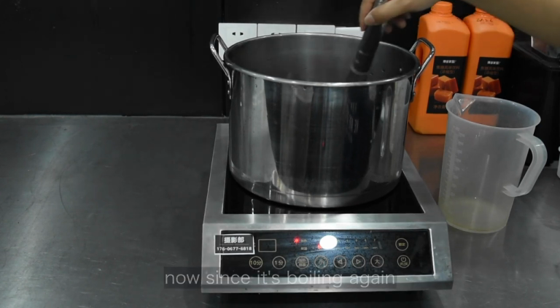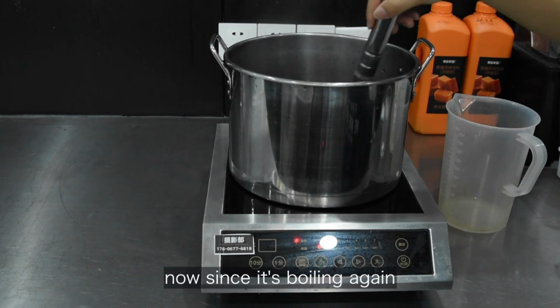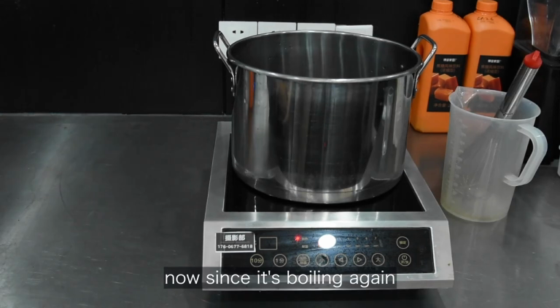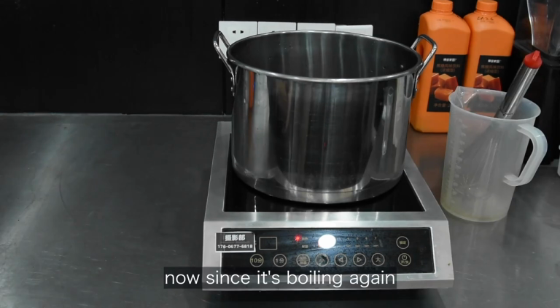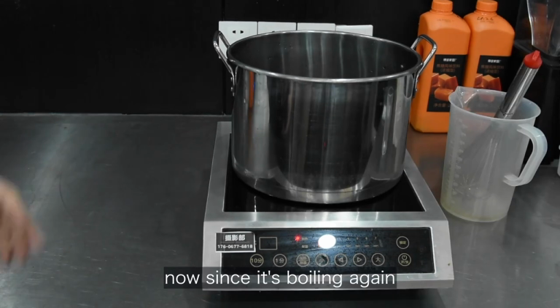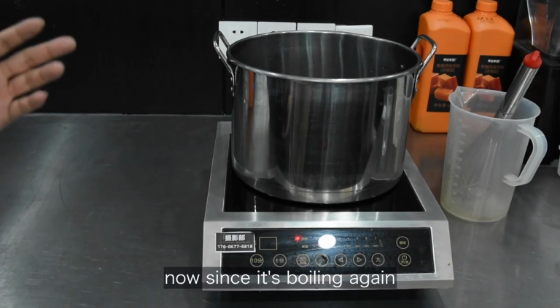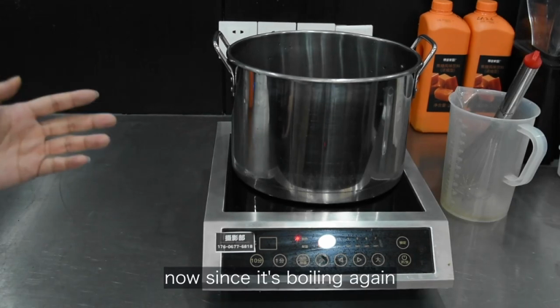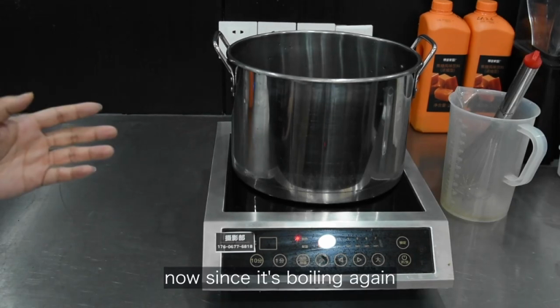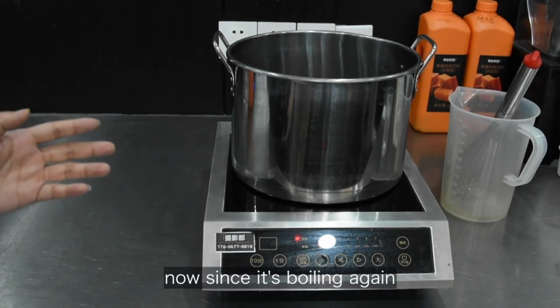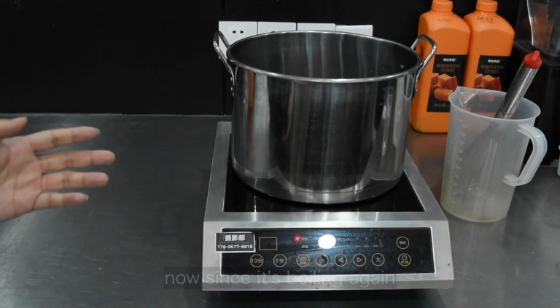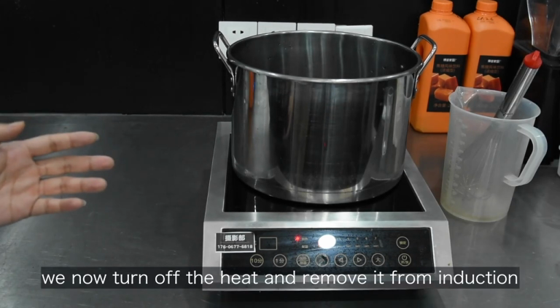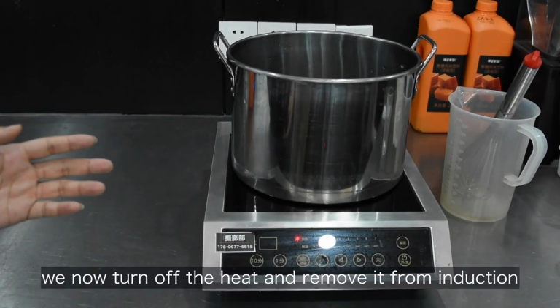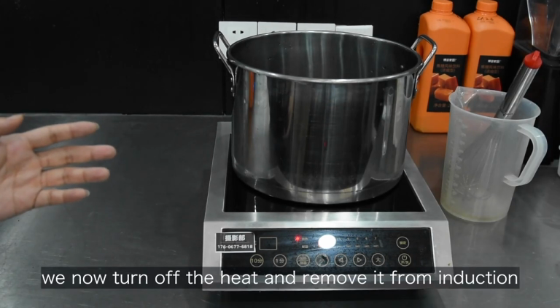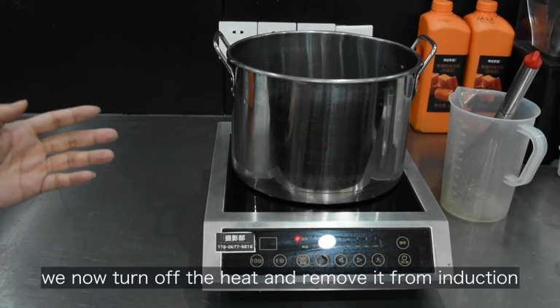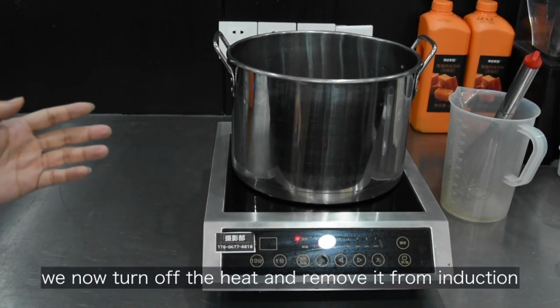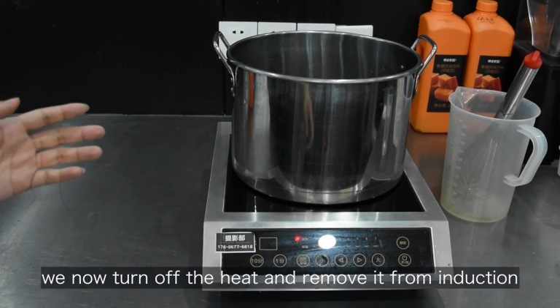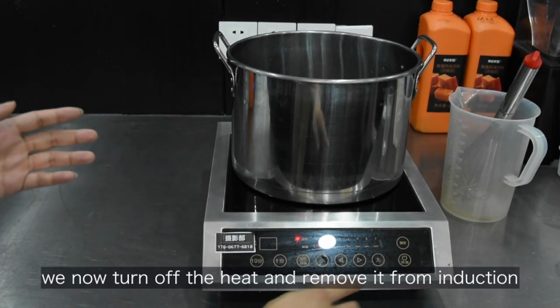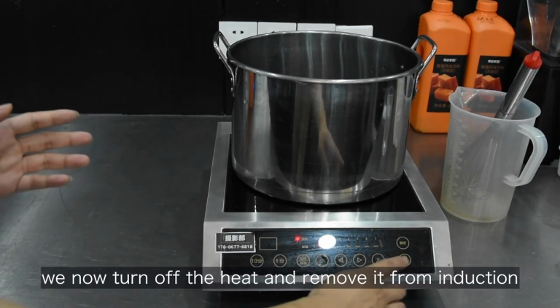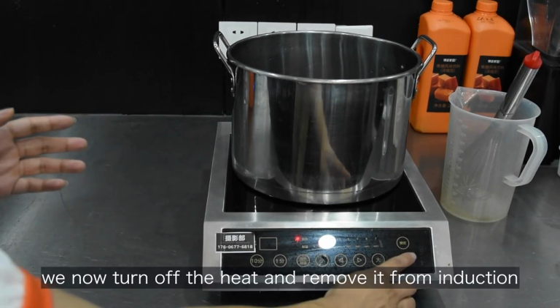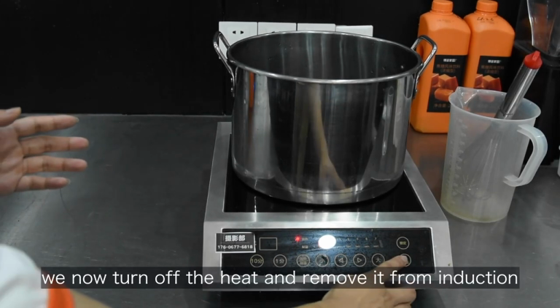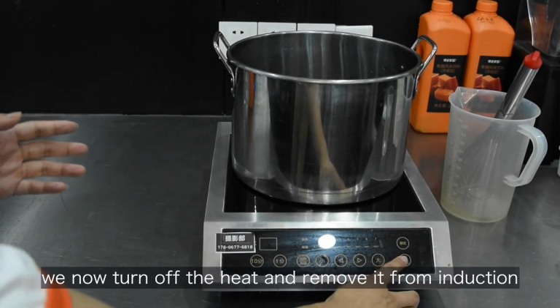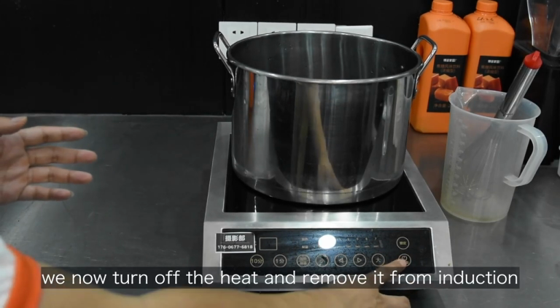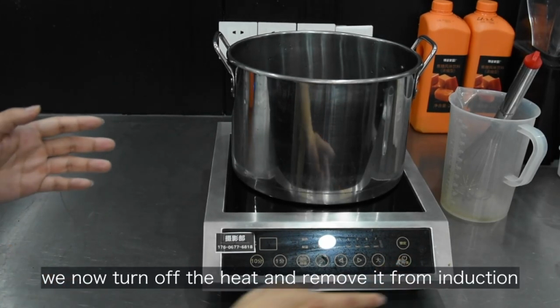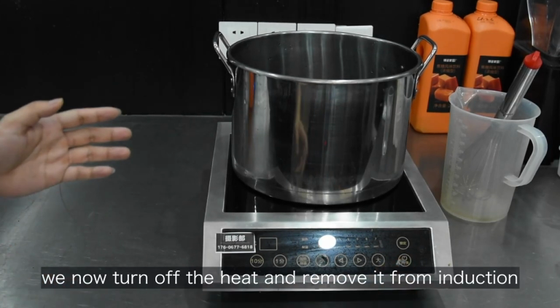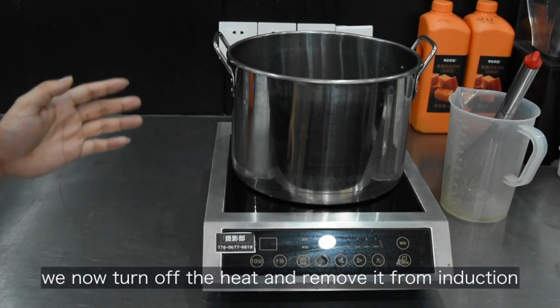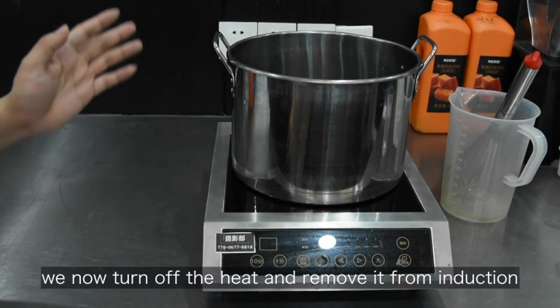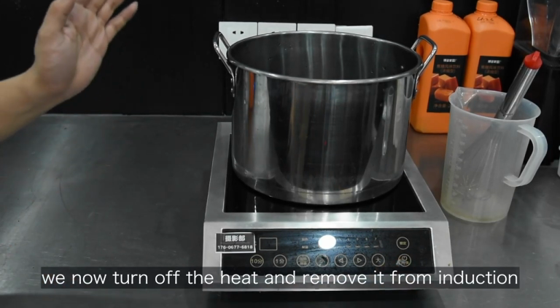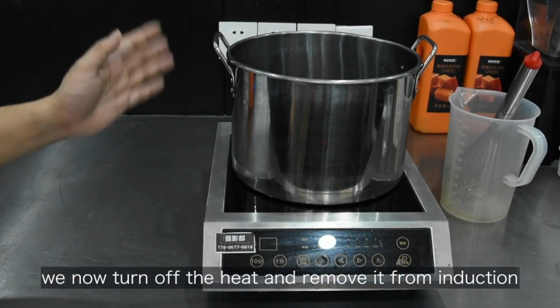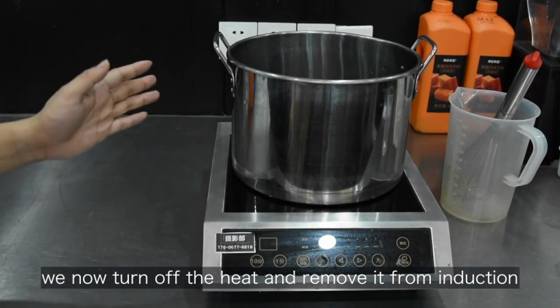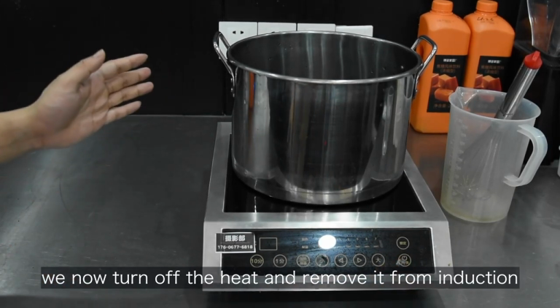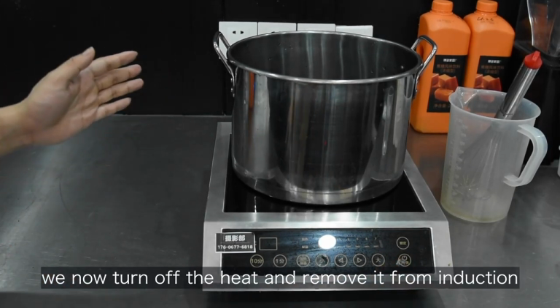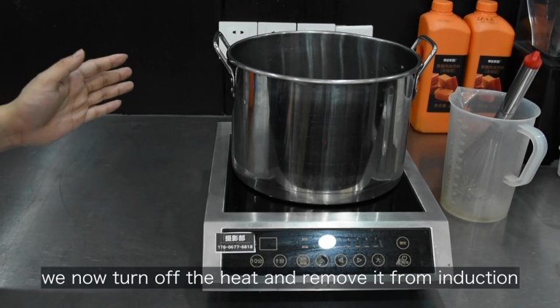Now since it's boiling again, we turn off the heat and remove it from the induction.